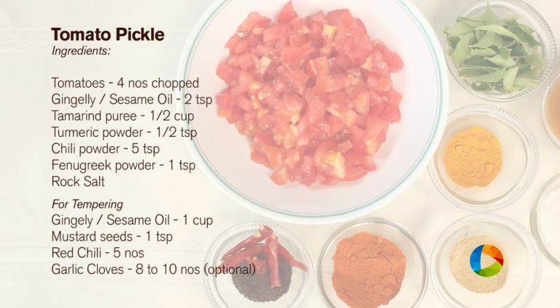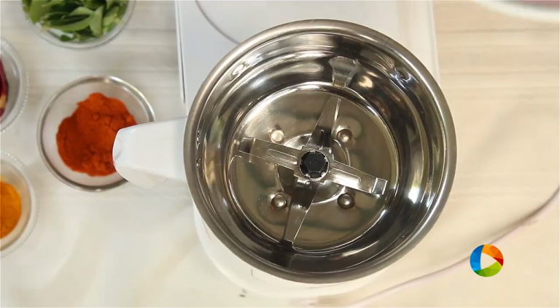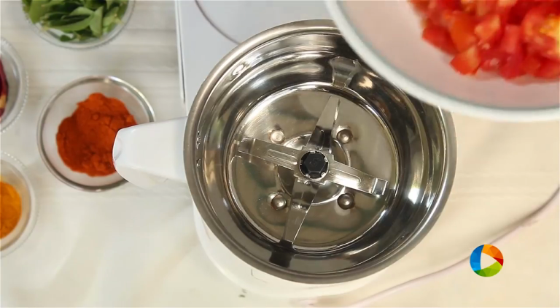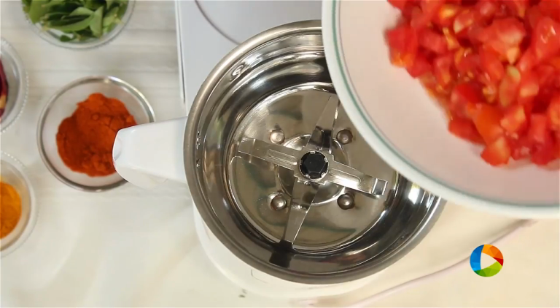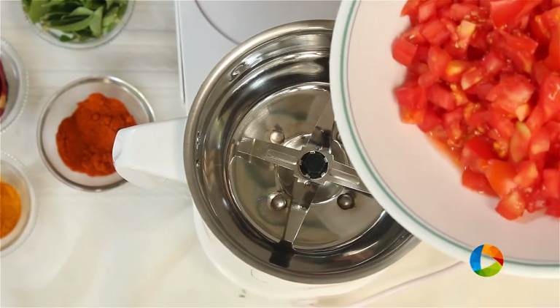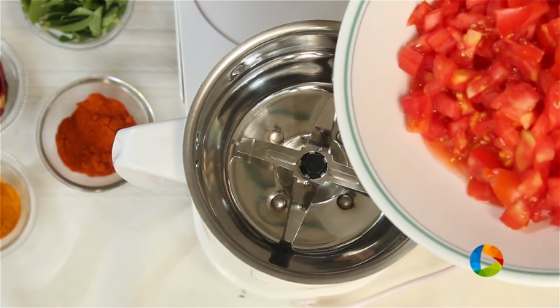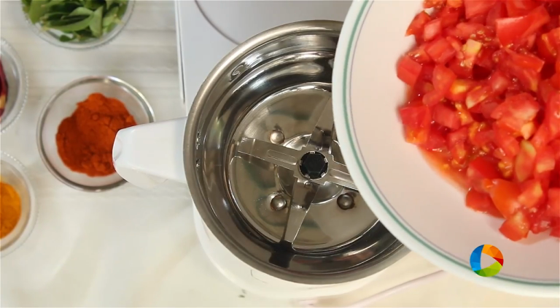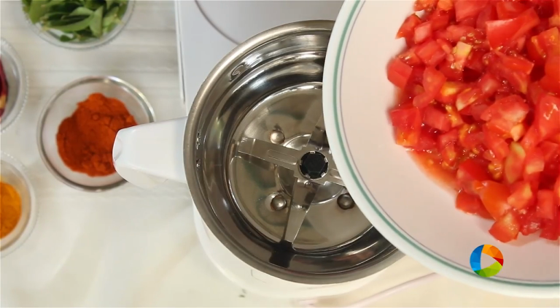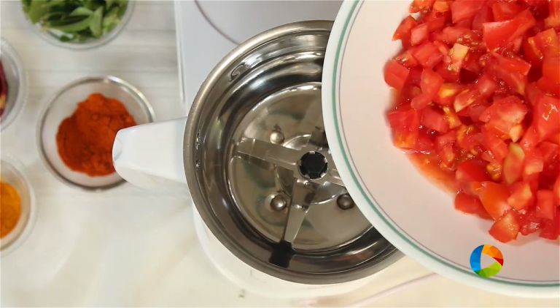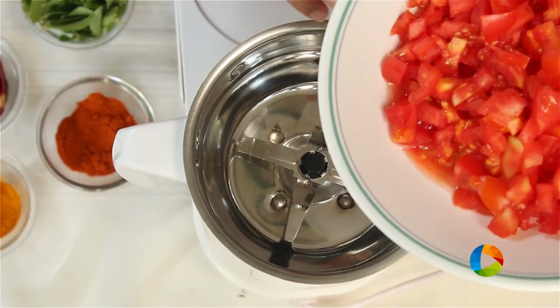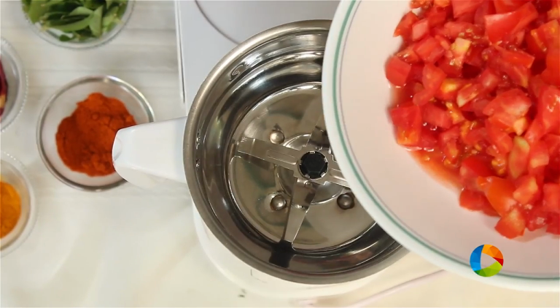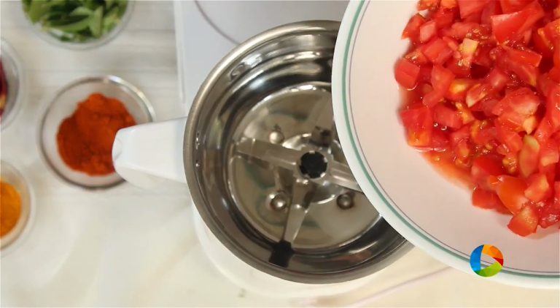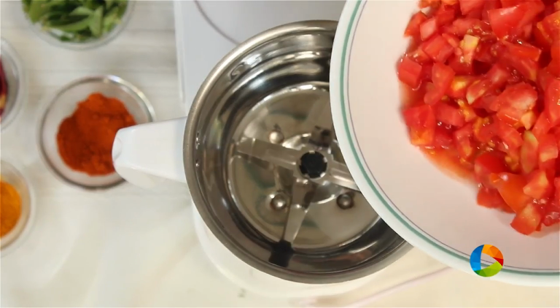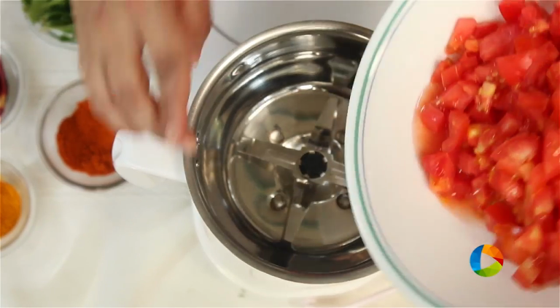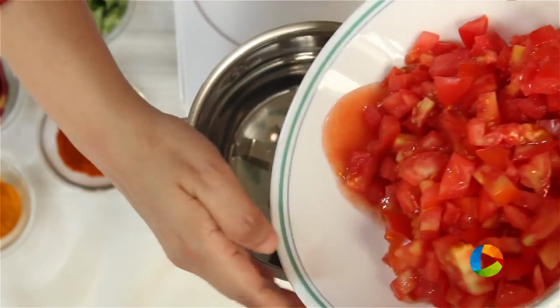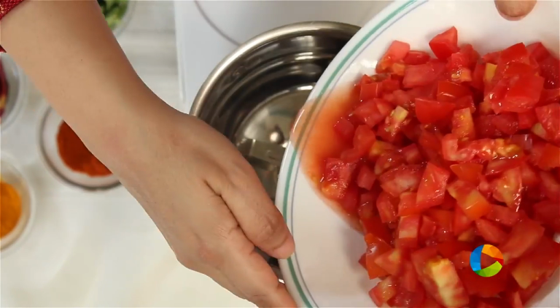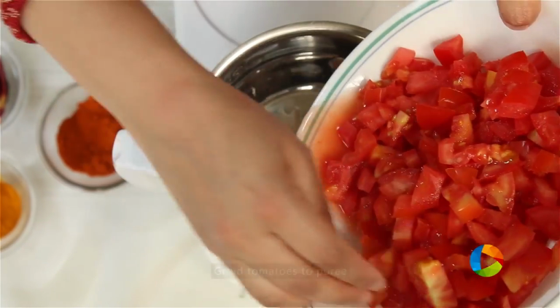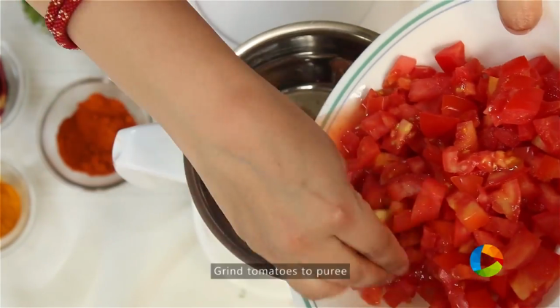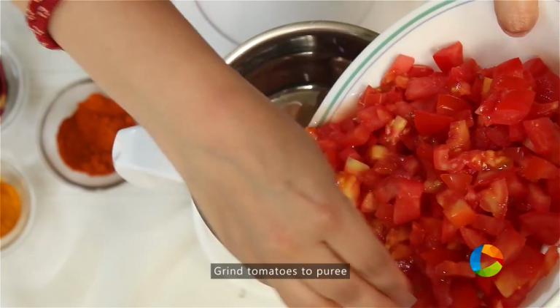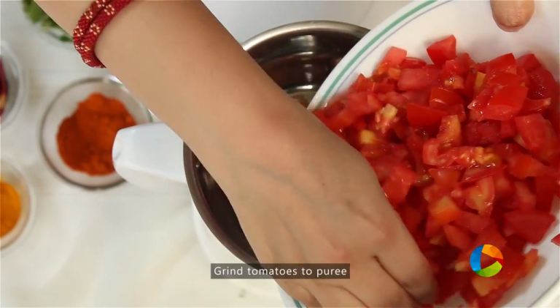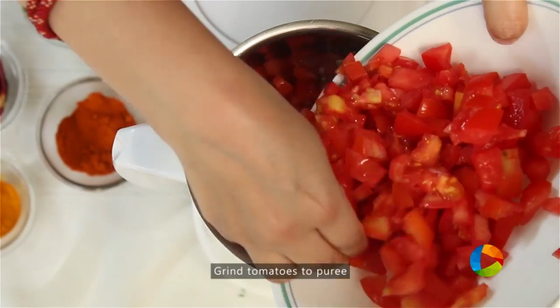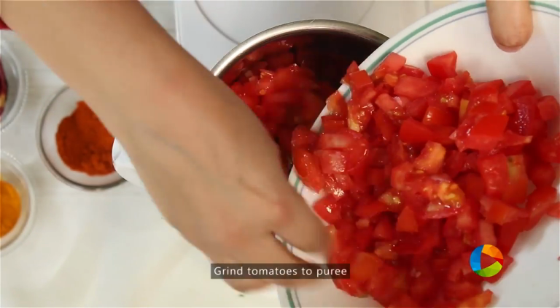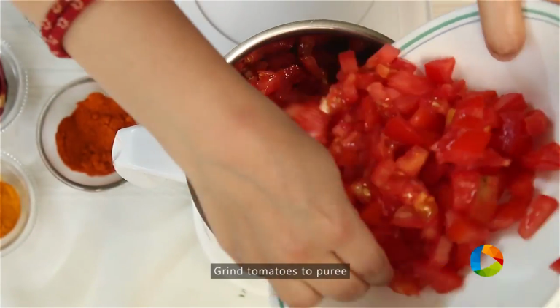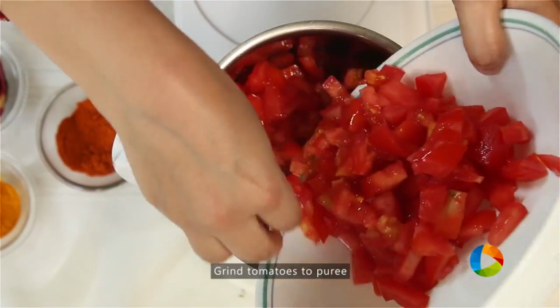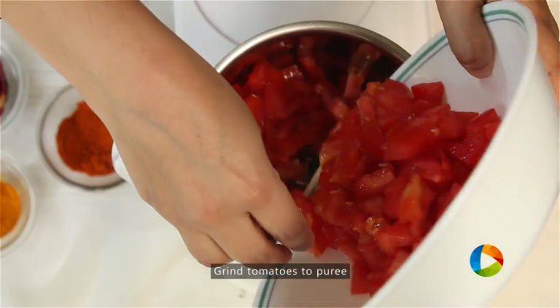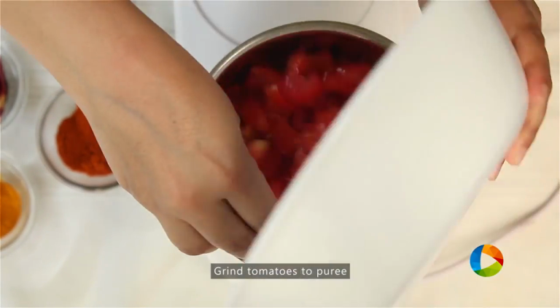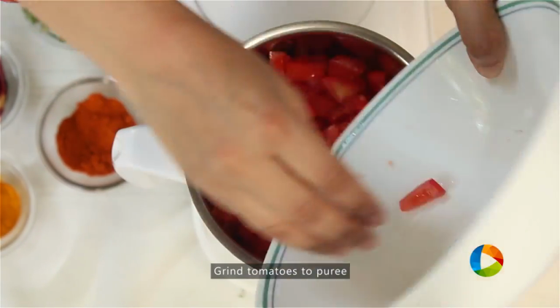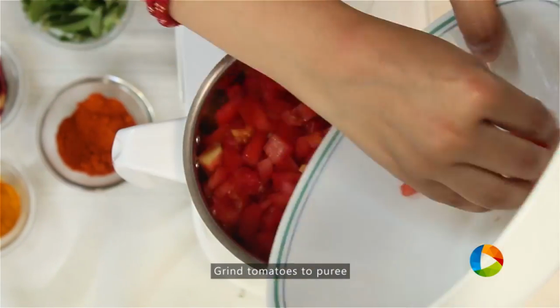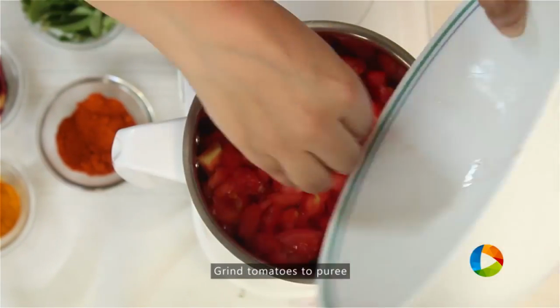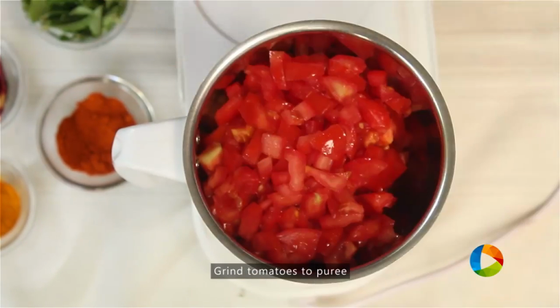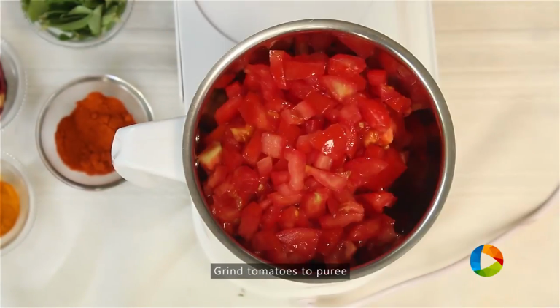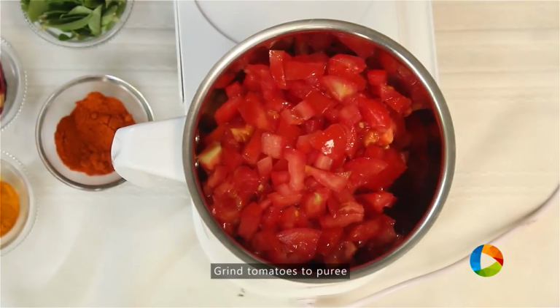First, make a puree of the tomatoes. I have about 4 large tomatoes that have been chopped.